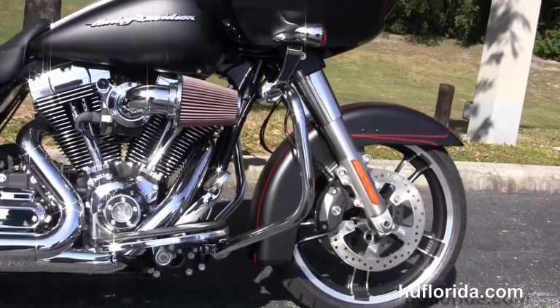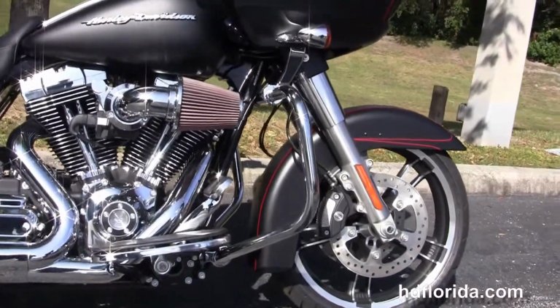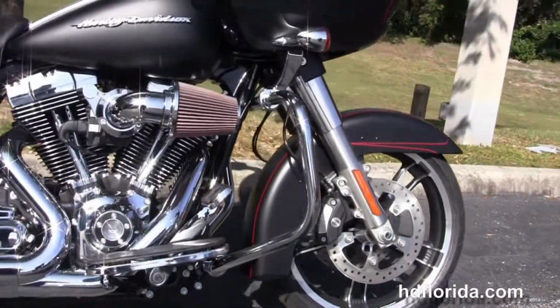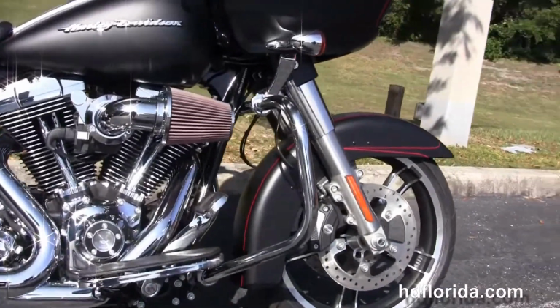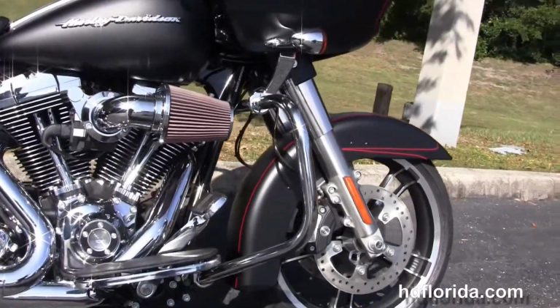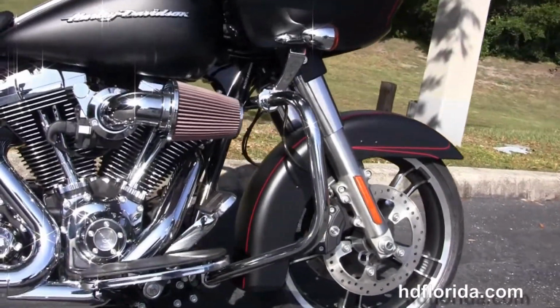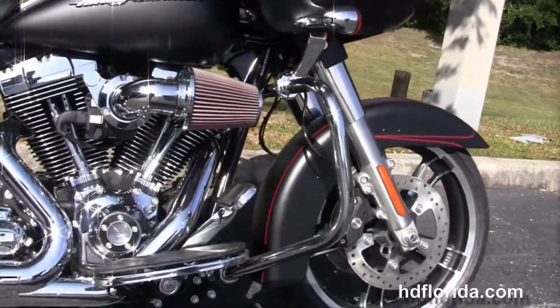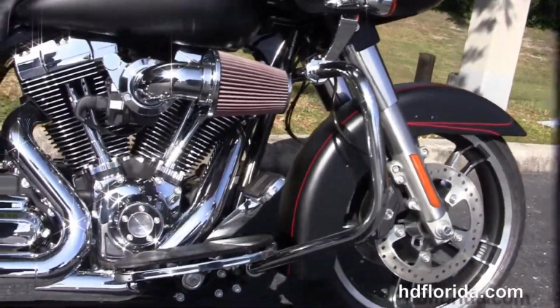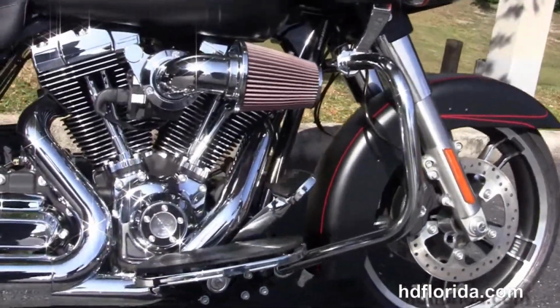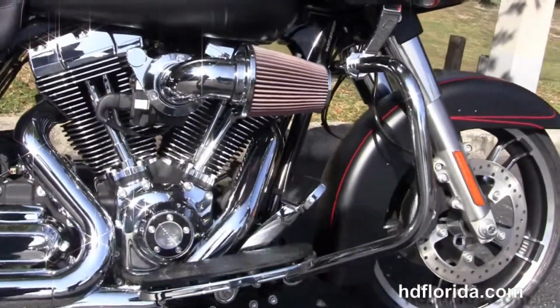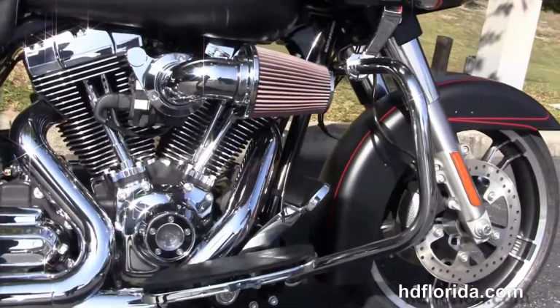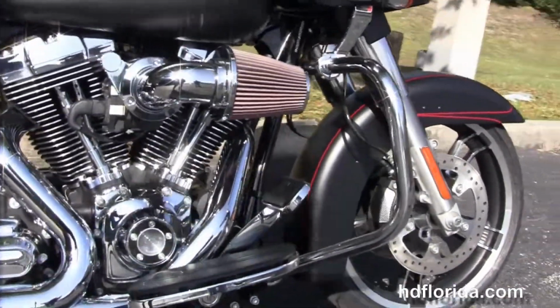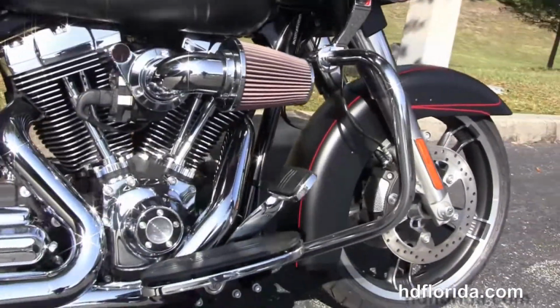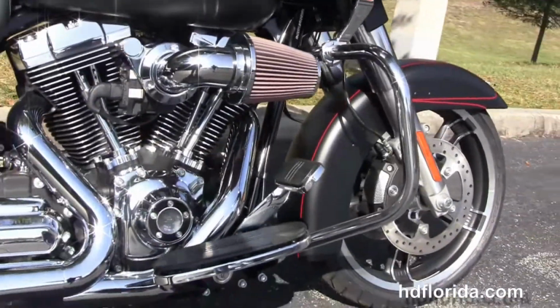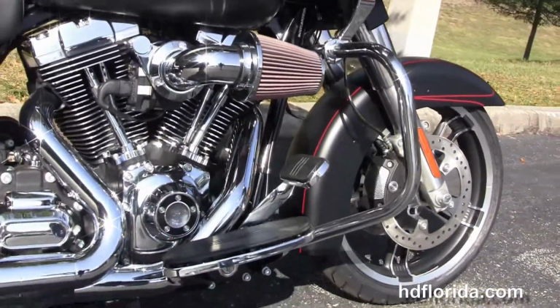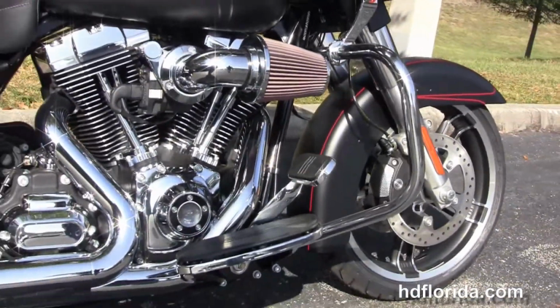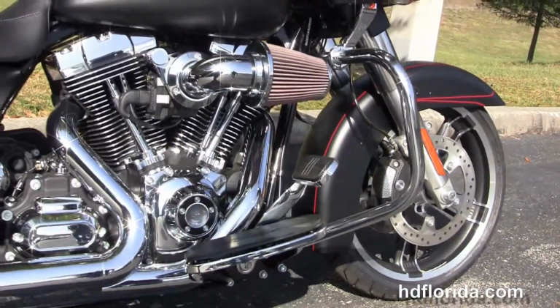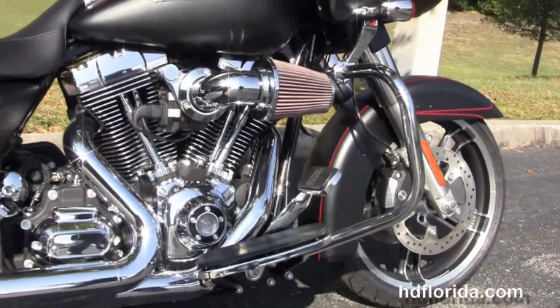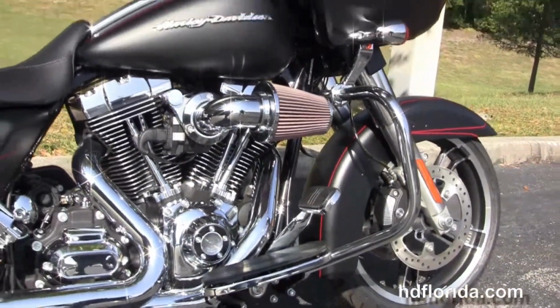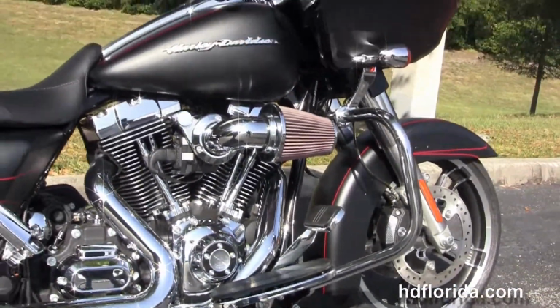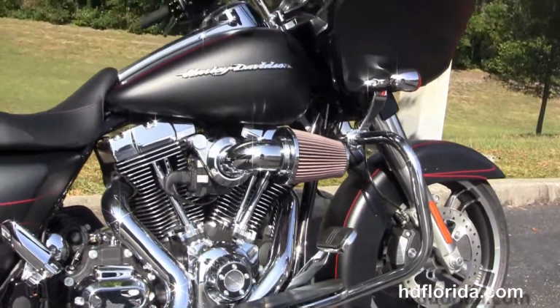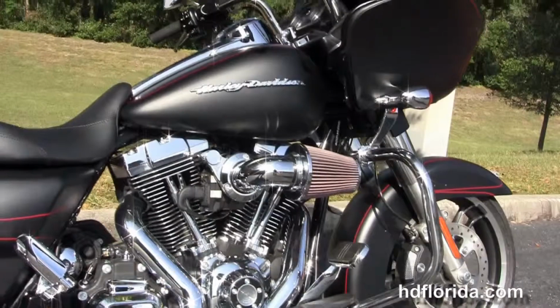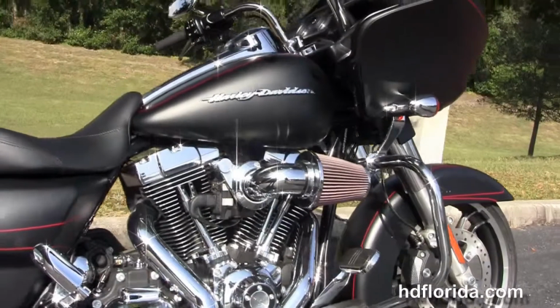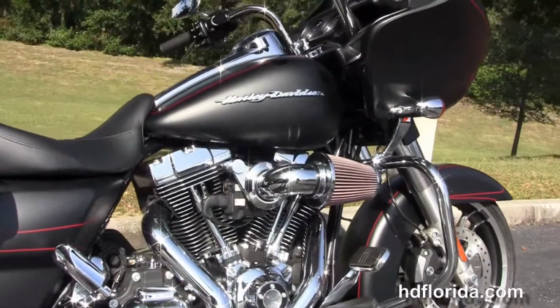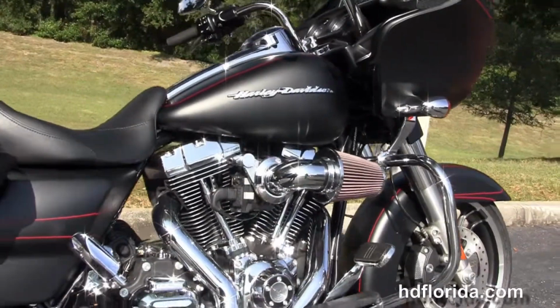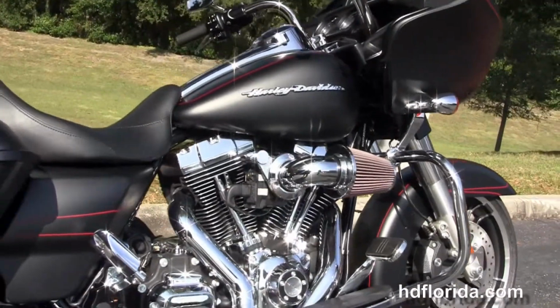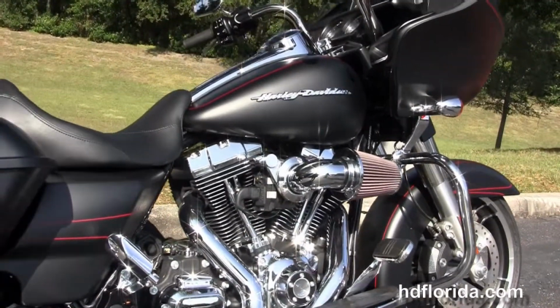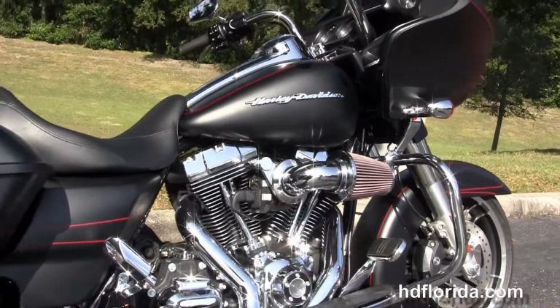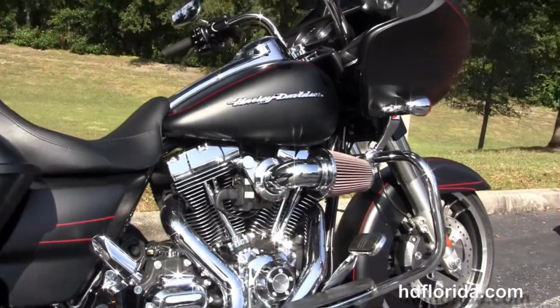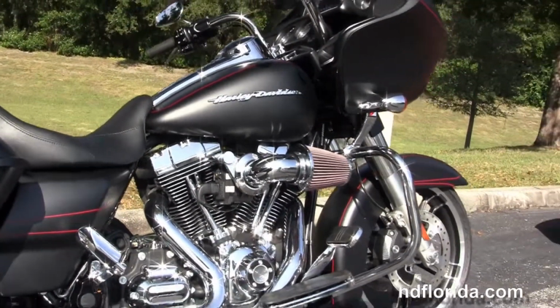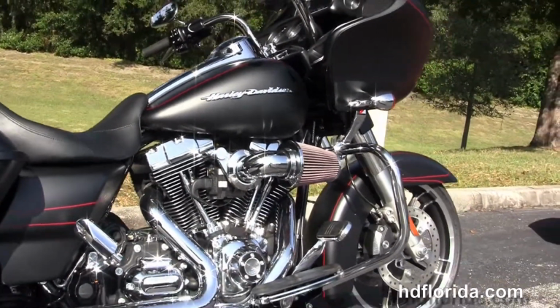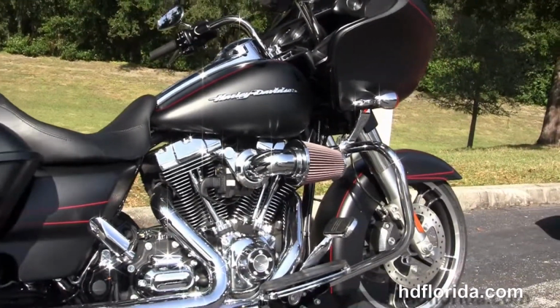It starts out front with the 19-inch Enforcer wheels, floating rotors with four-piston Brembo calipers, and a low-profile front fender.